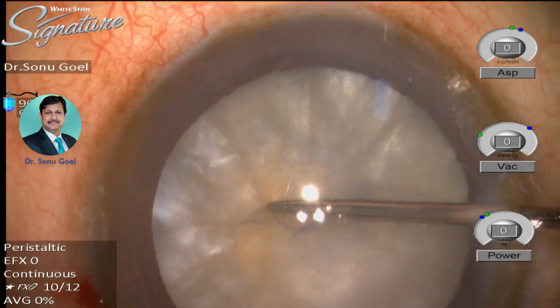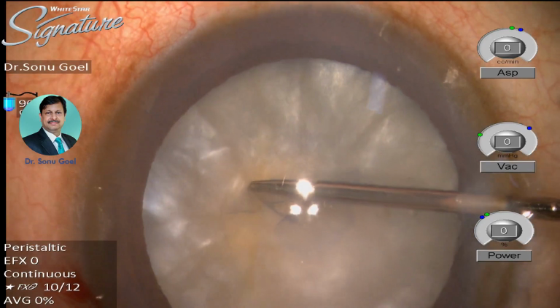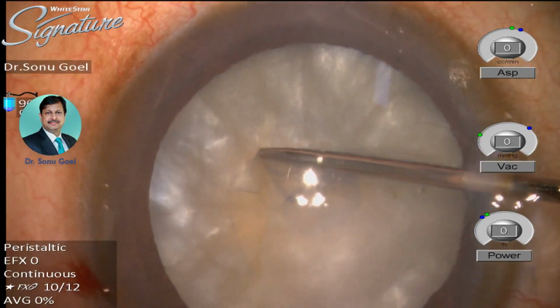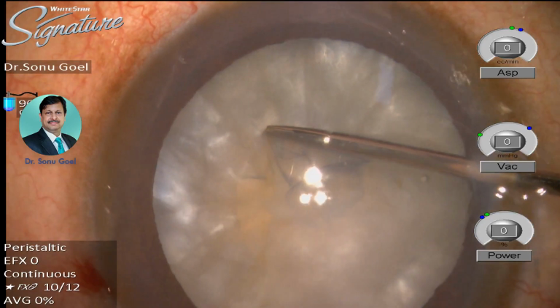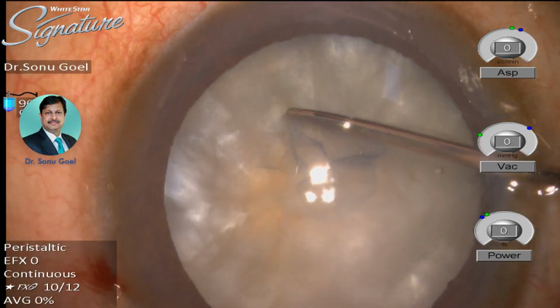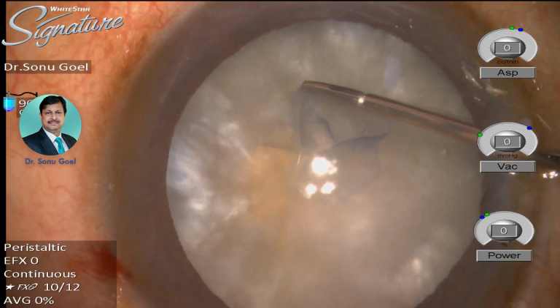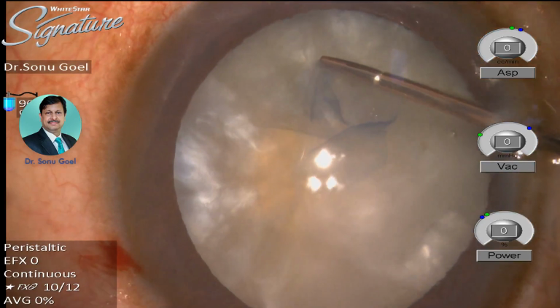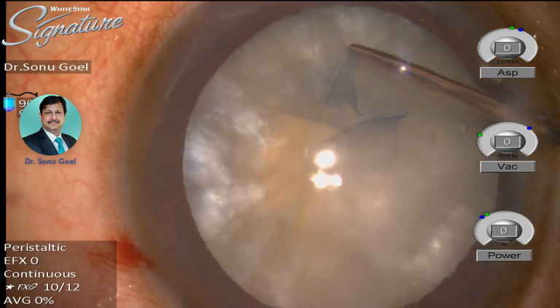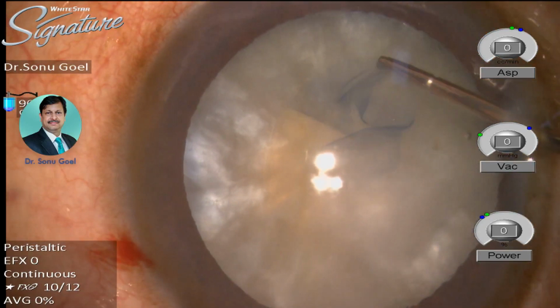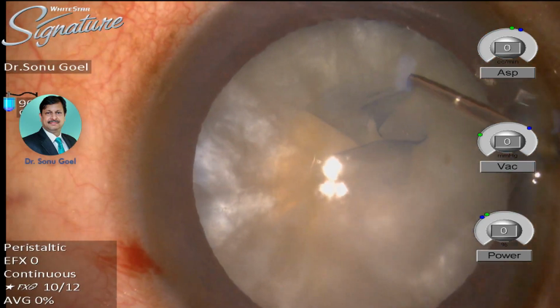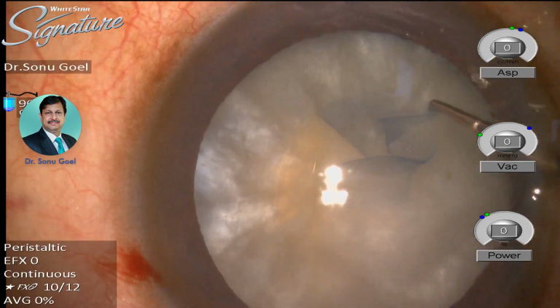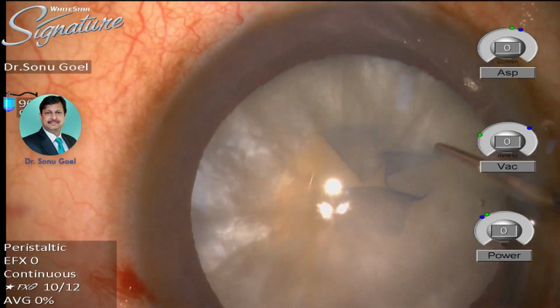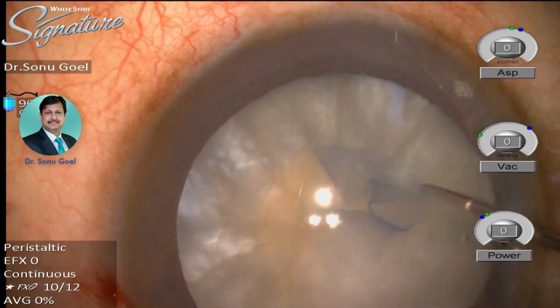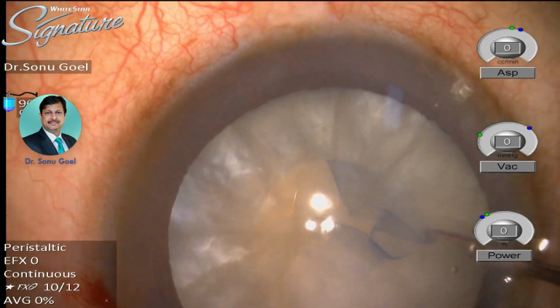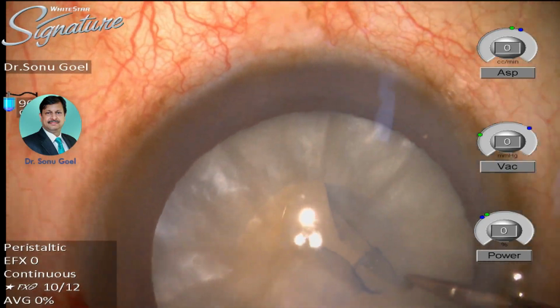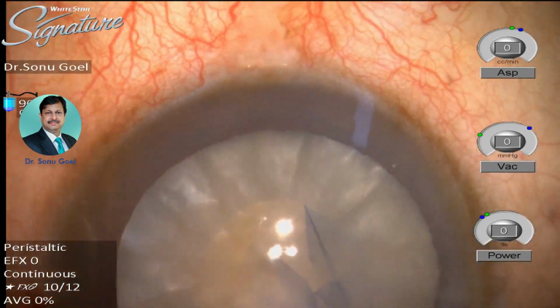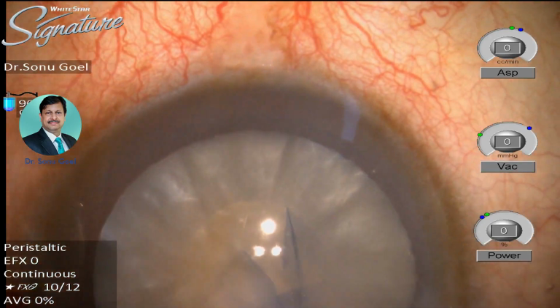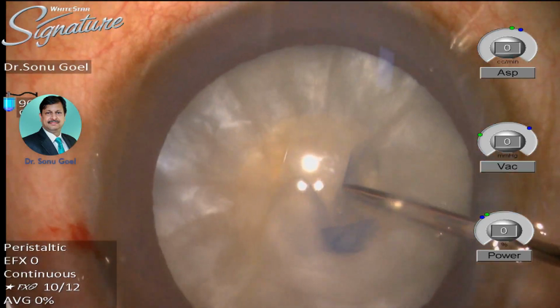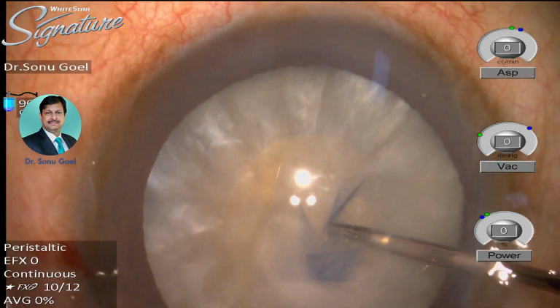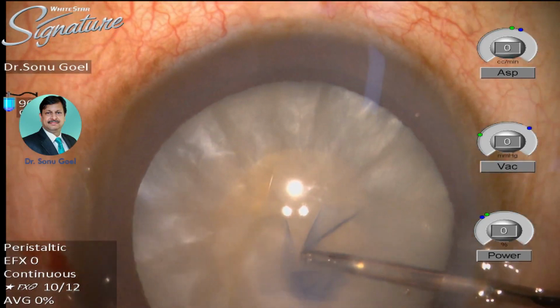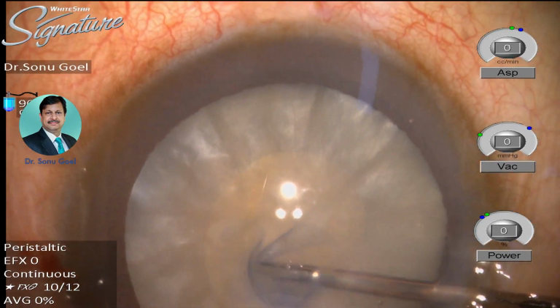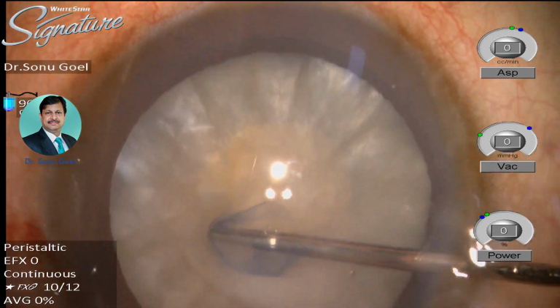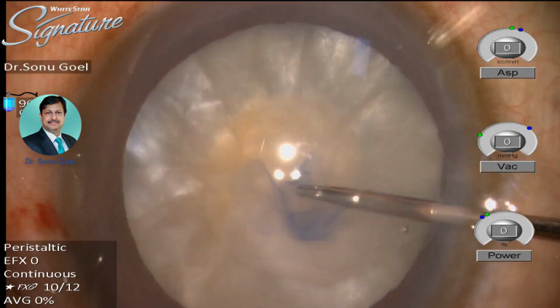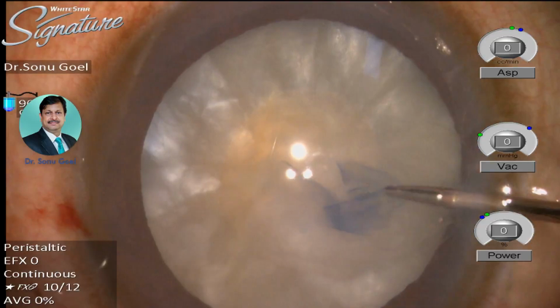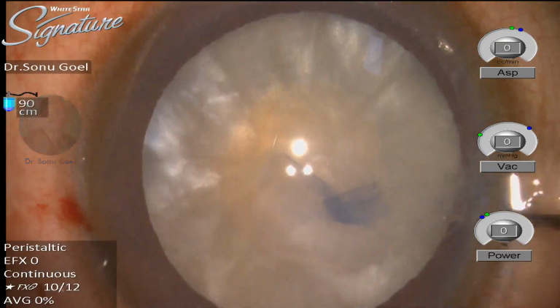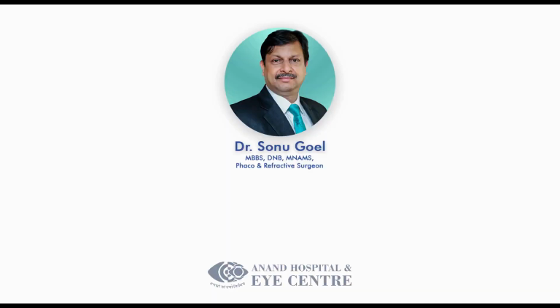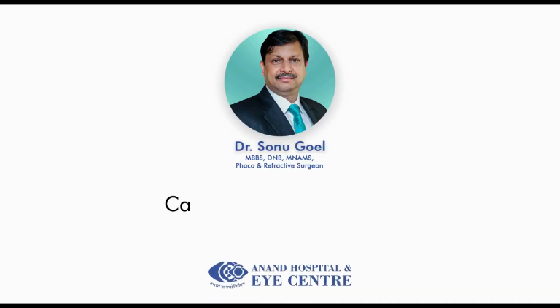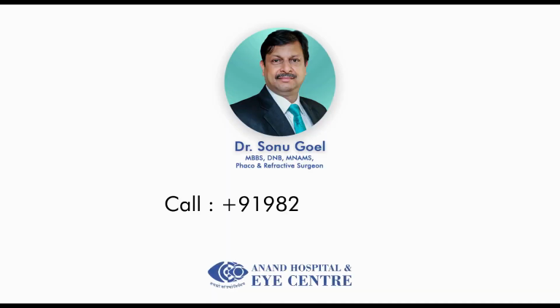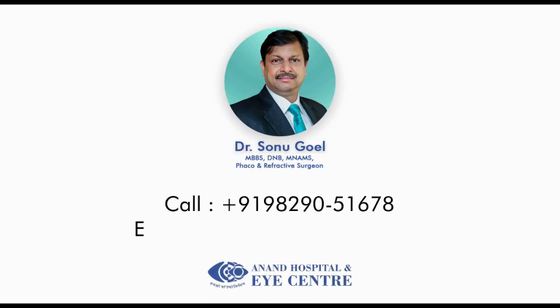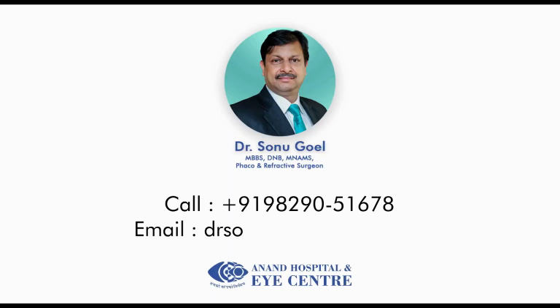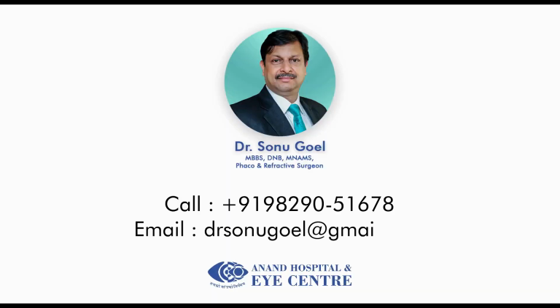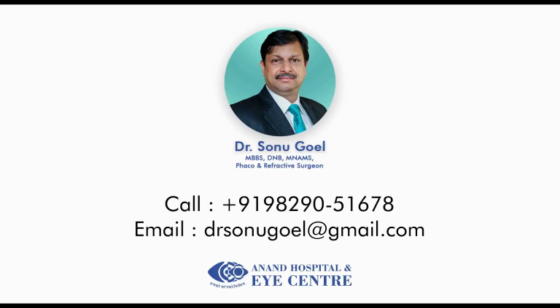In our experience, this is a great tool for managing white mature cataracts.